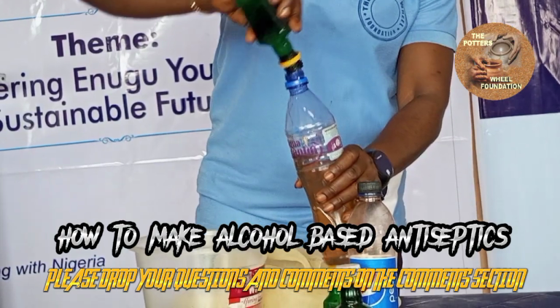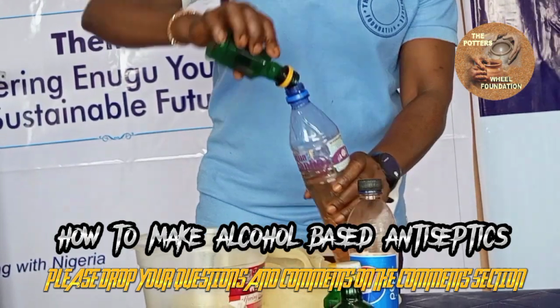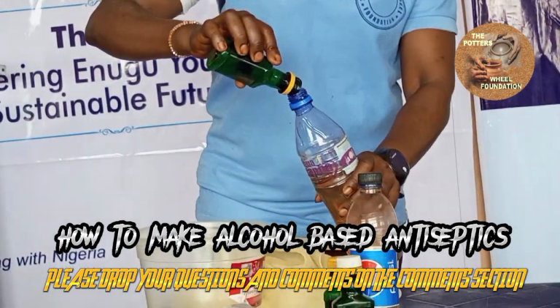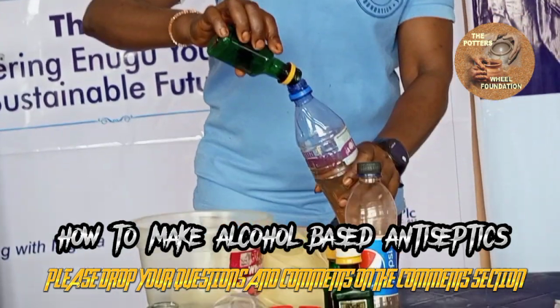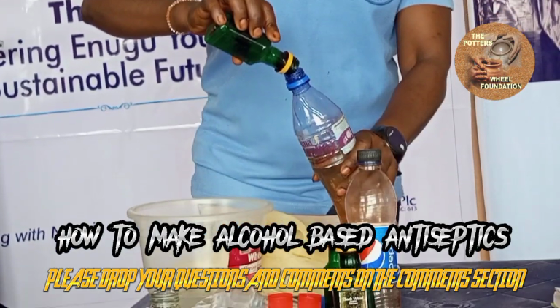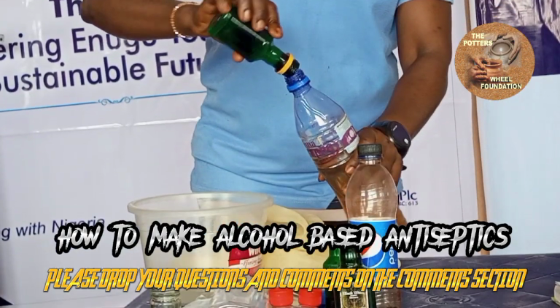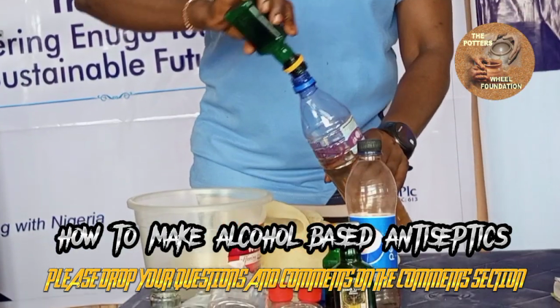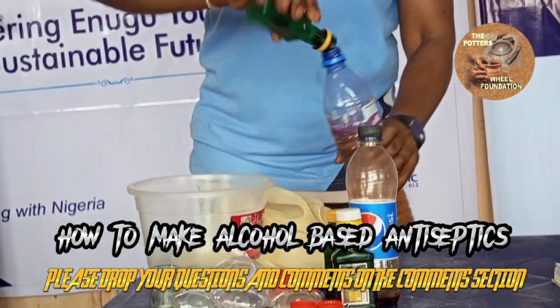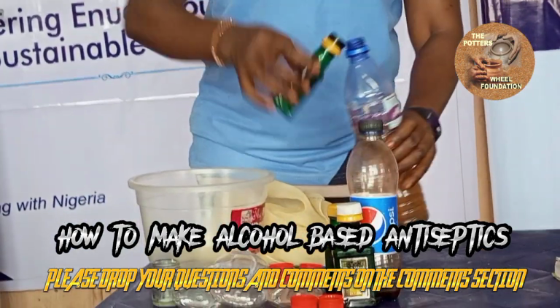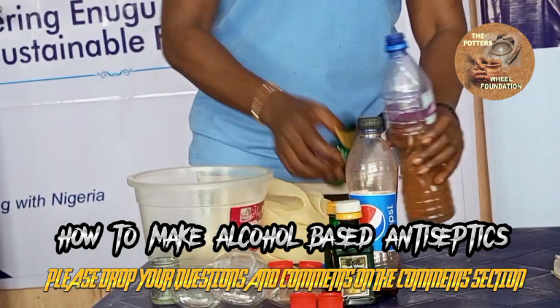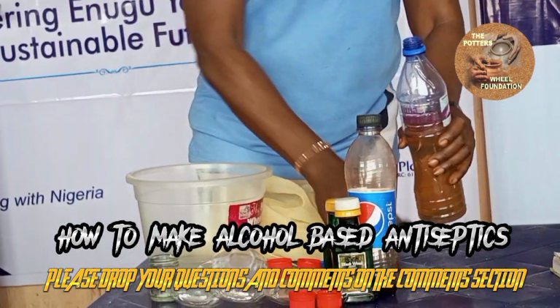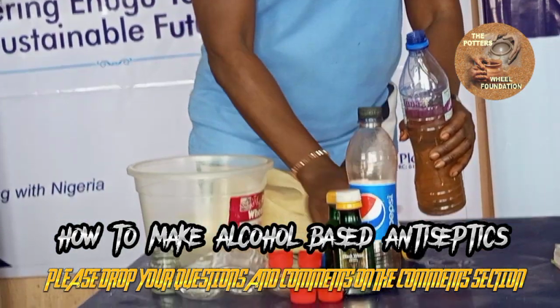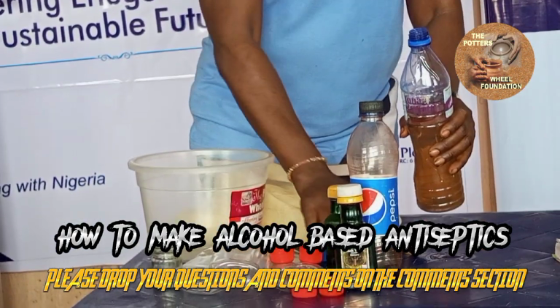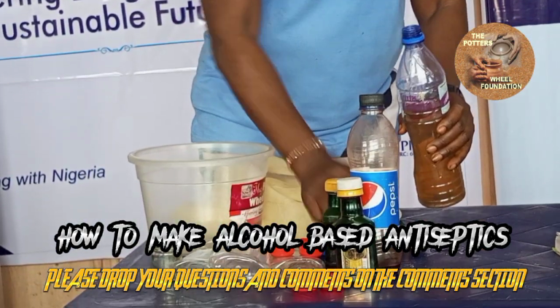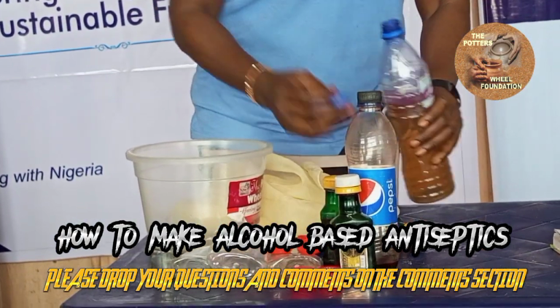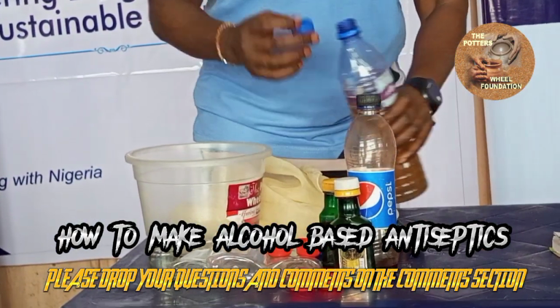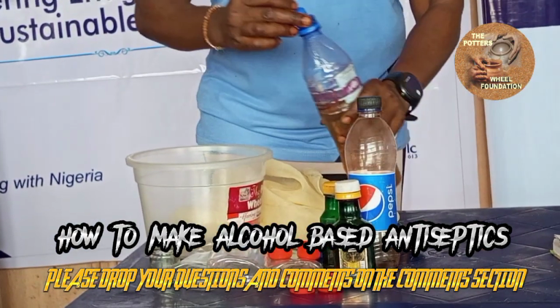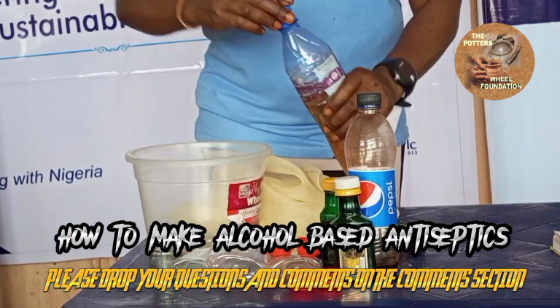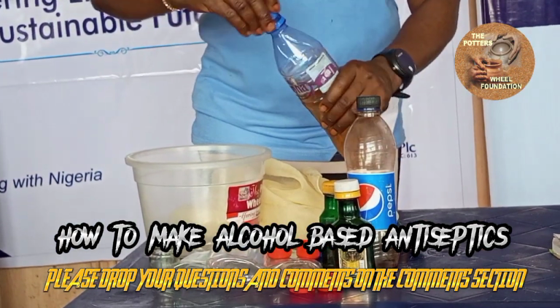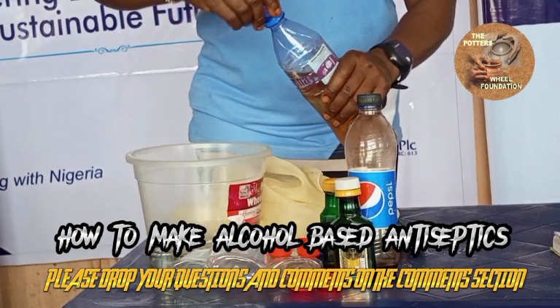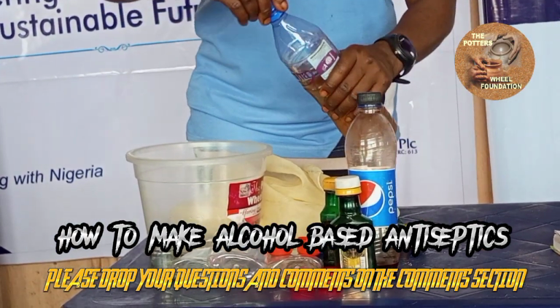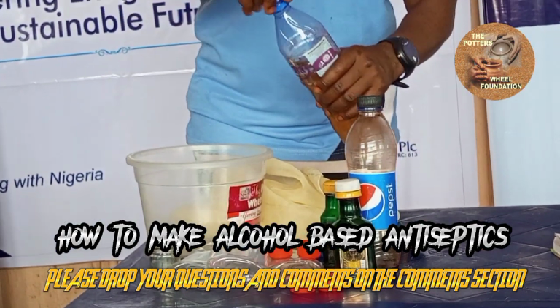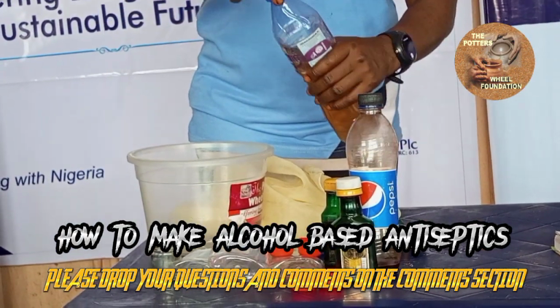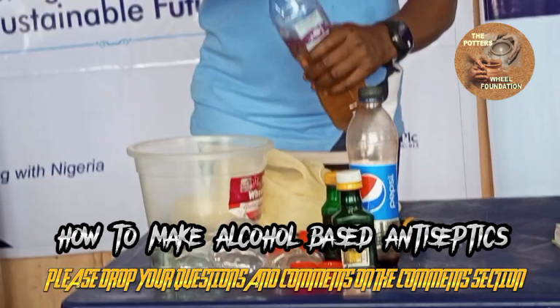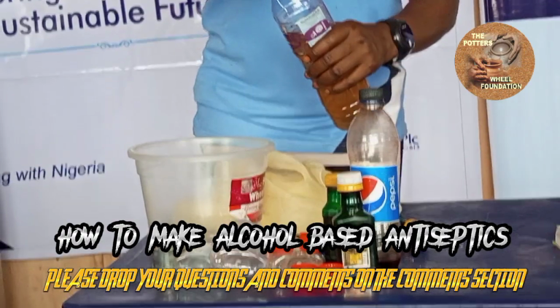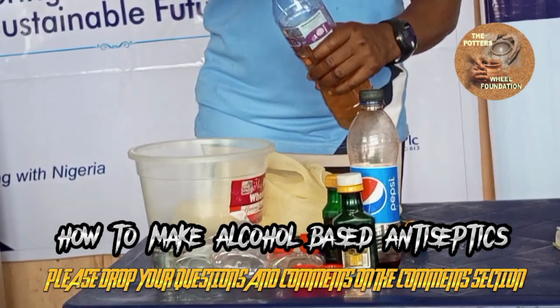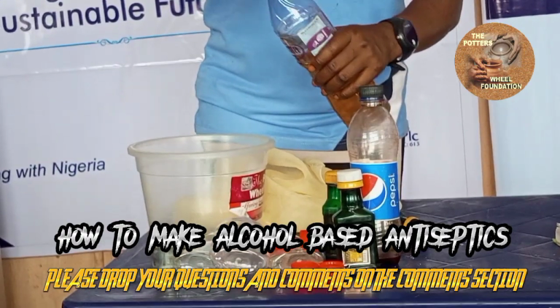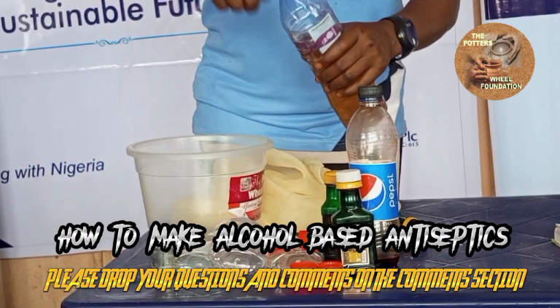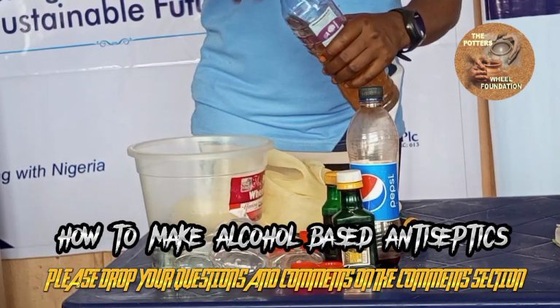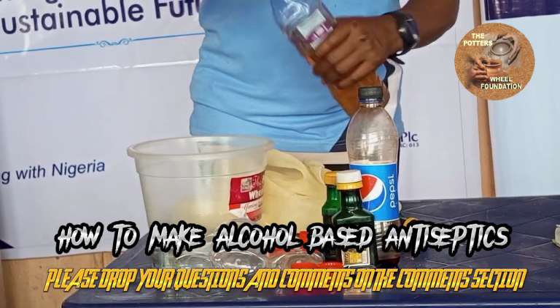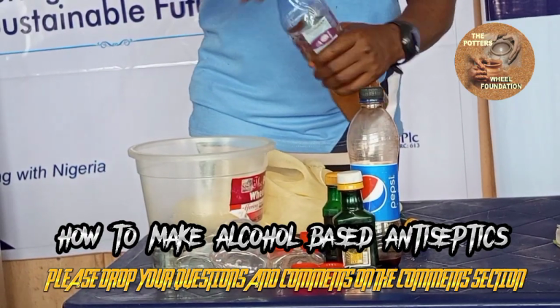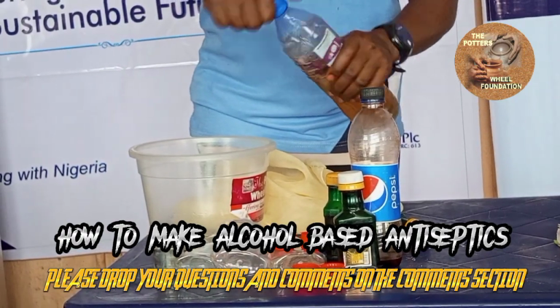As you add, please shake it very well so that it will blend together.